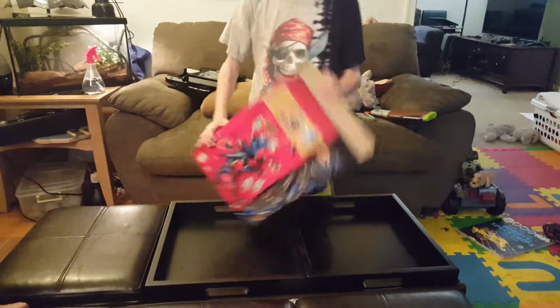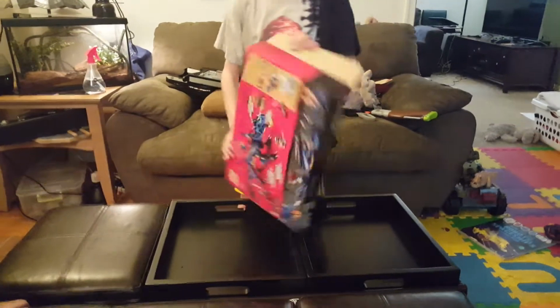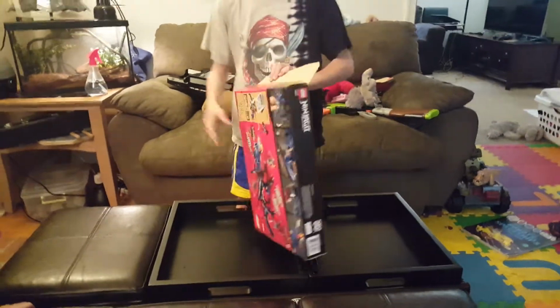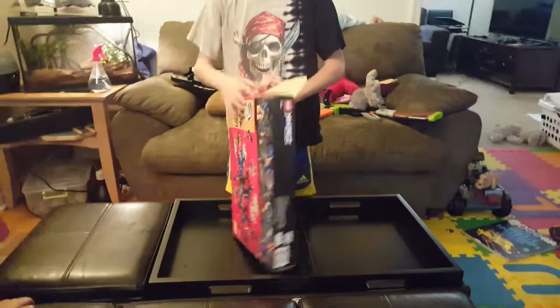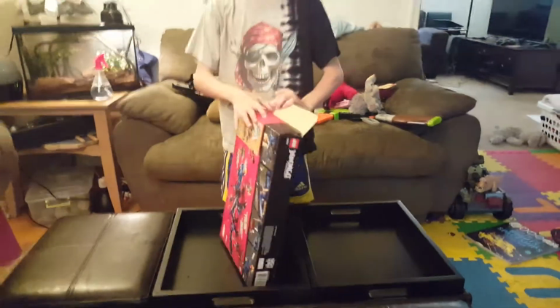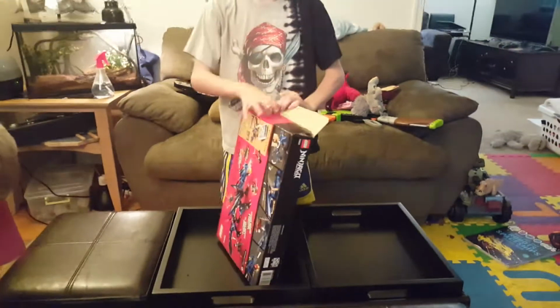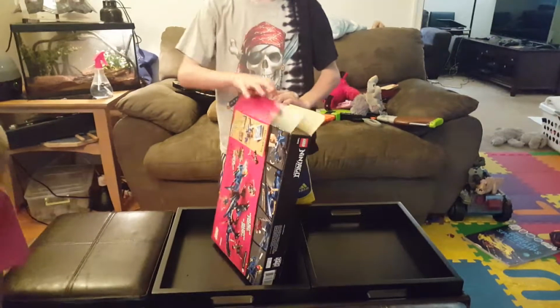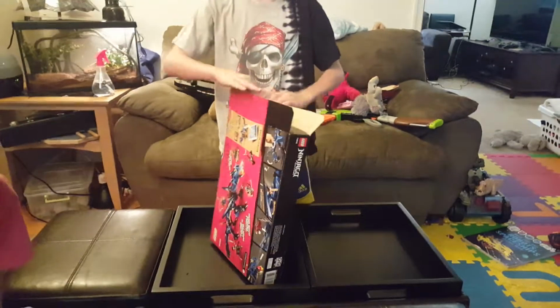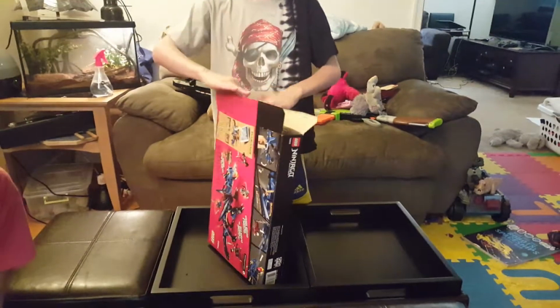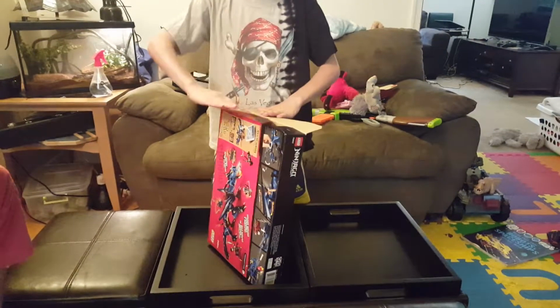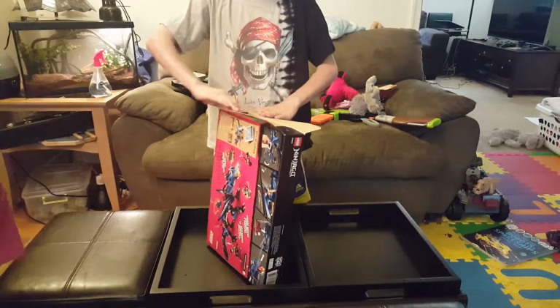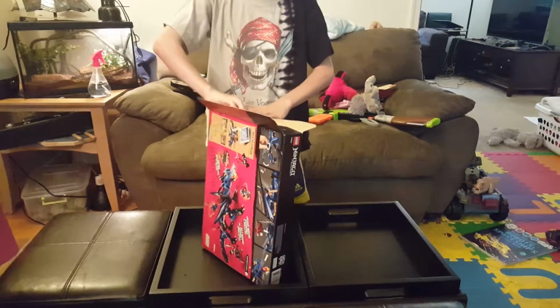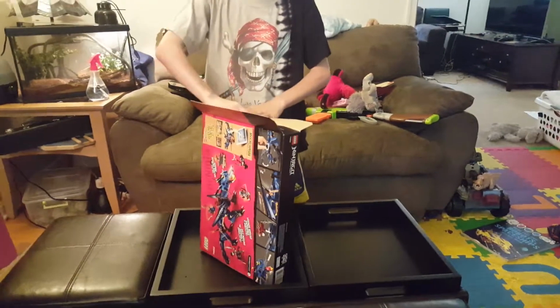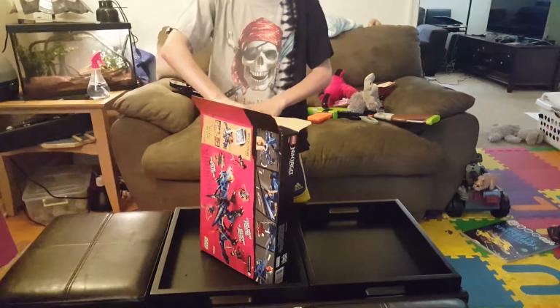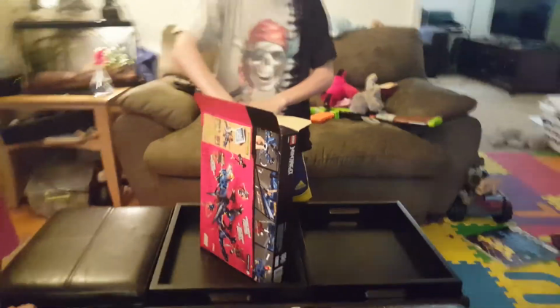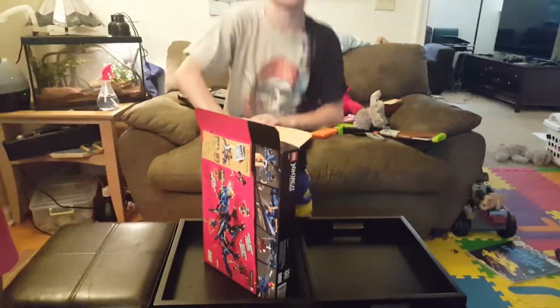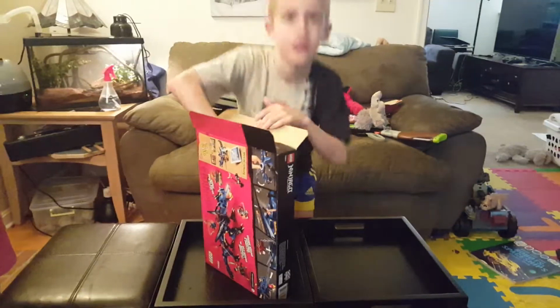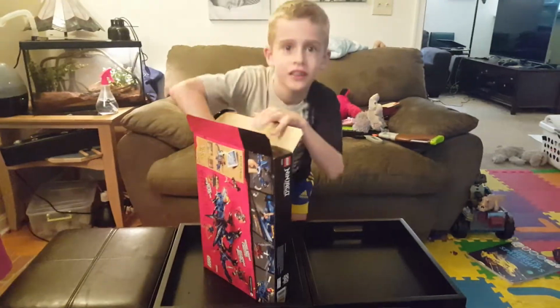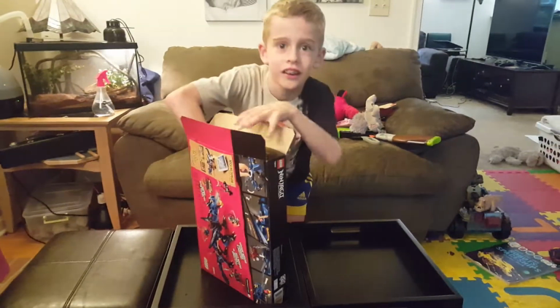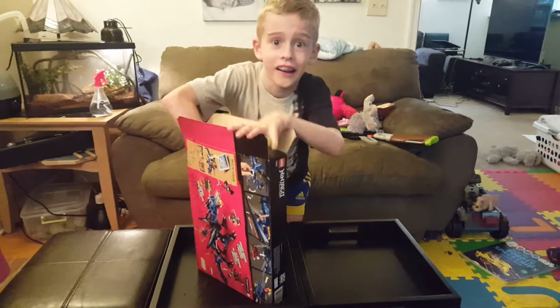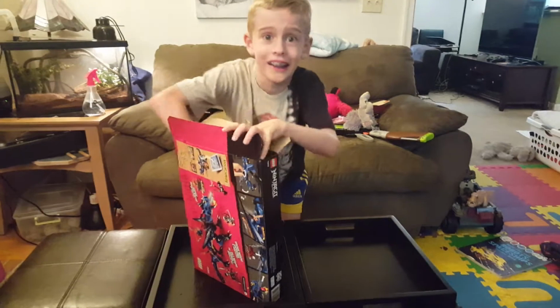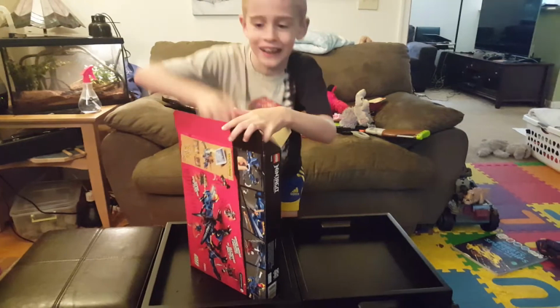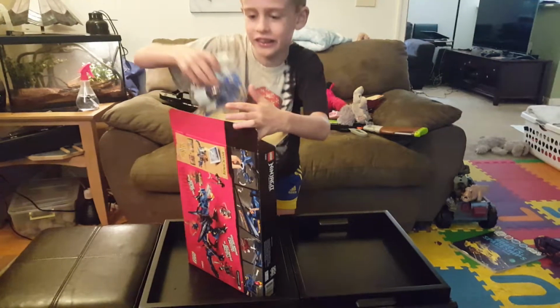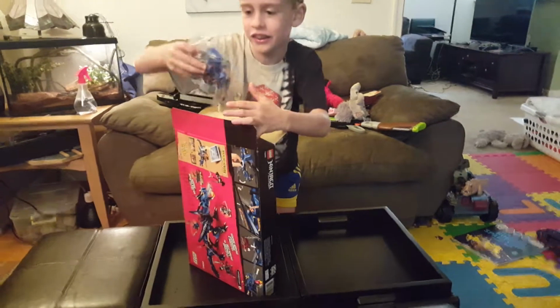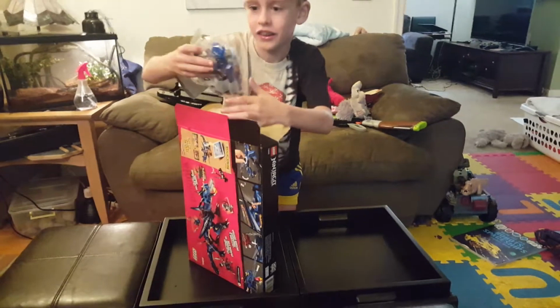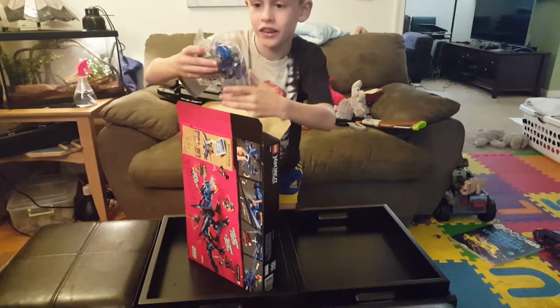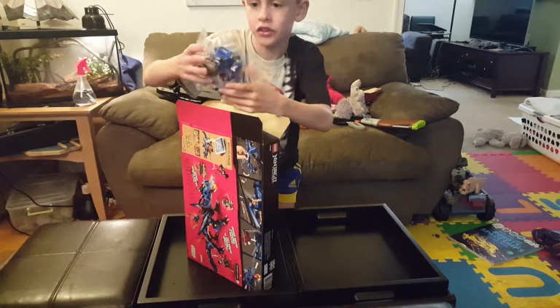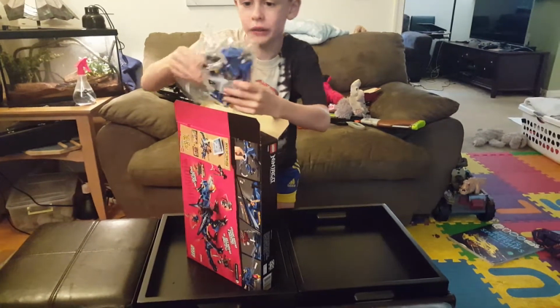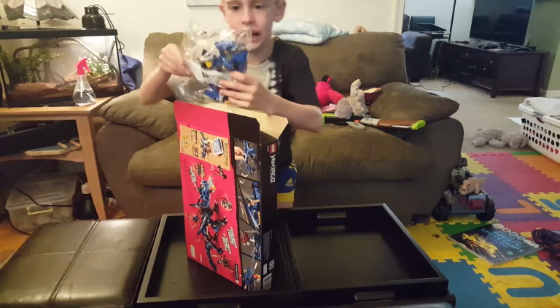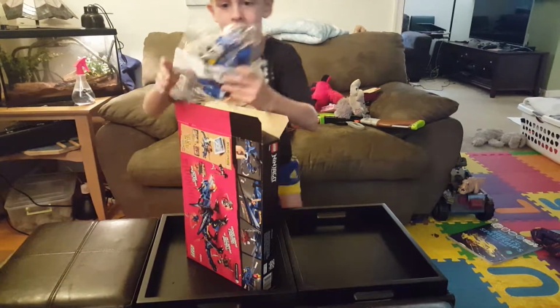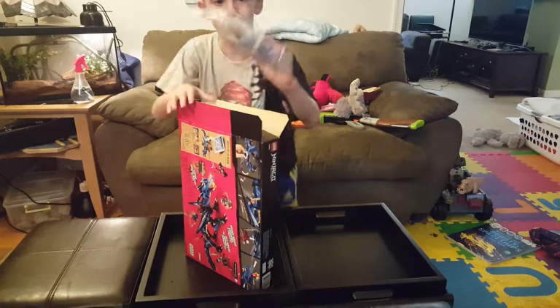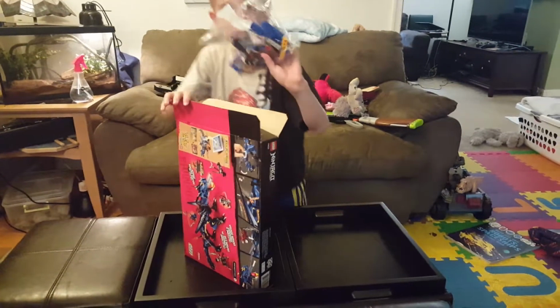Oh no, your head is cut off. What? Your head is cut off.